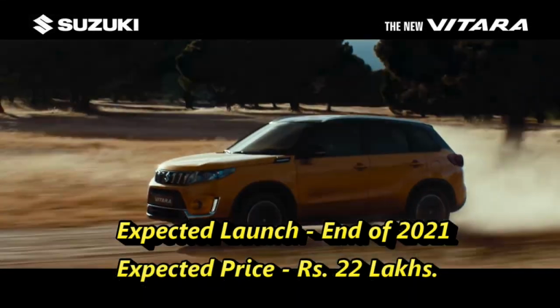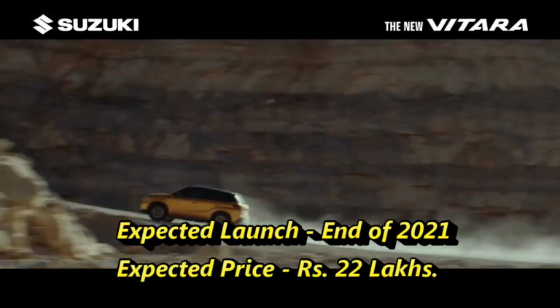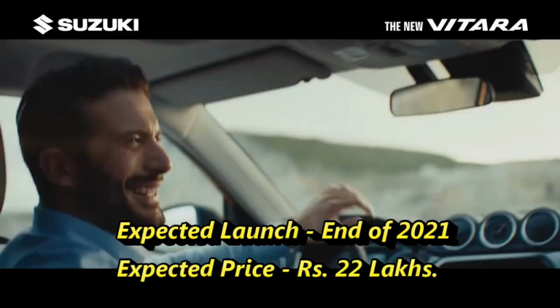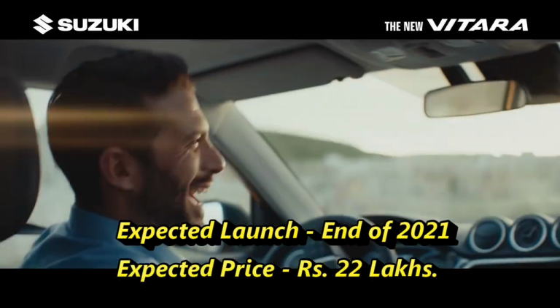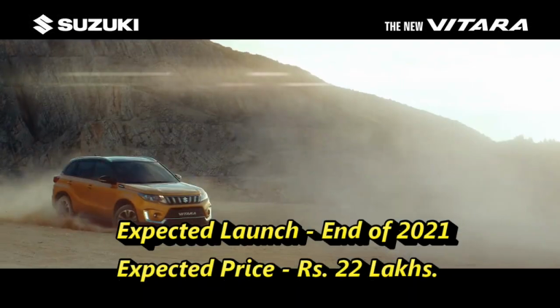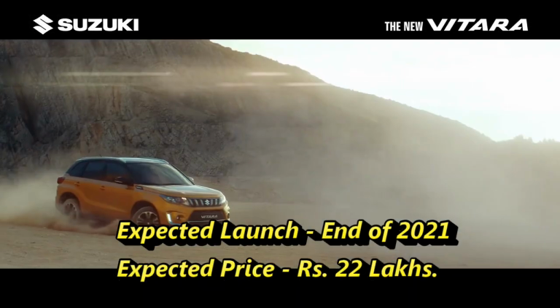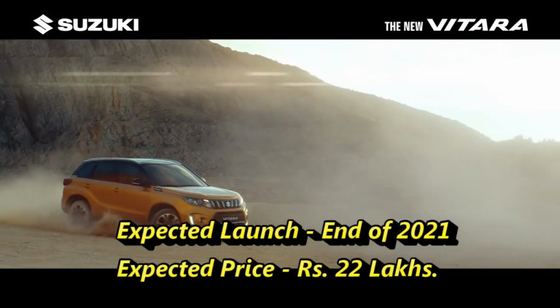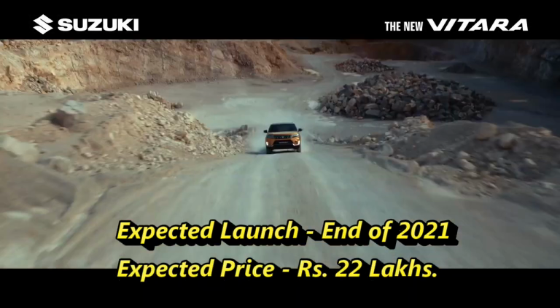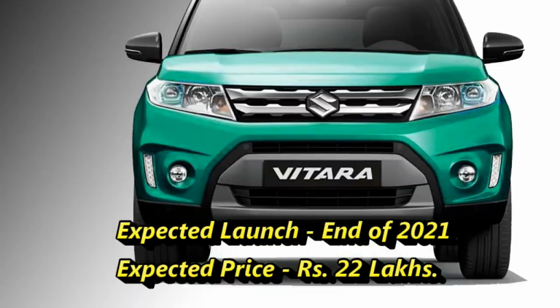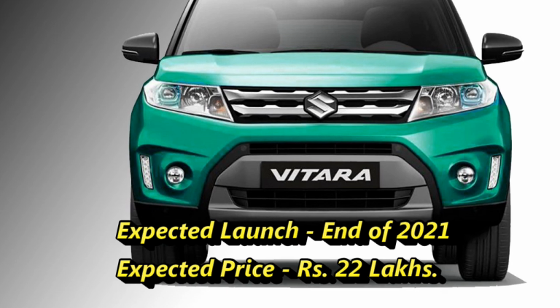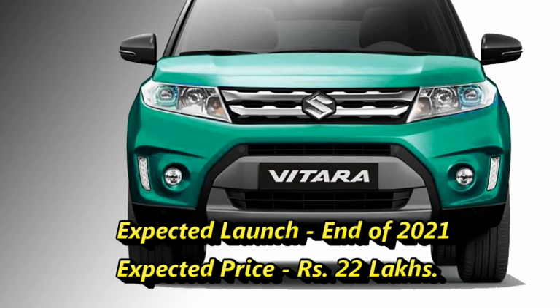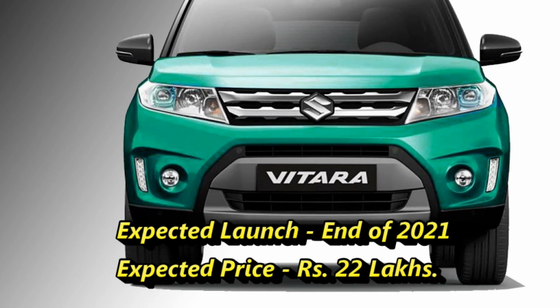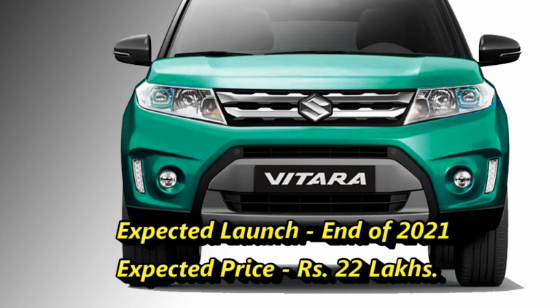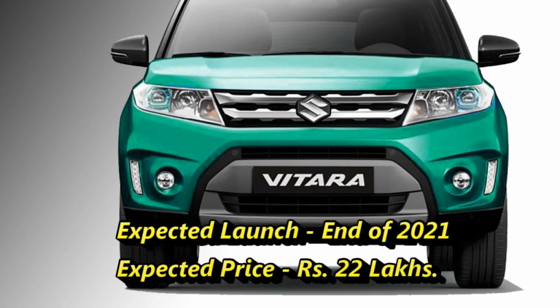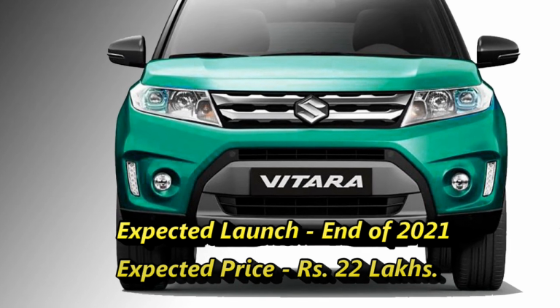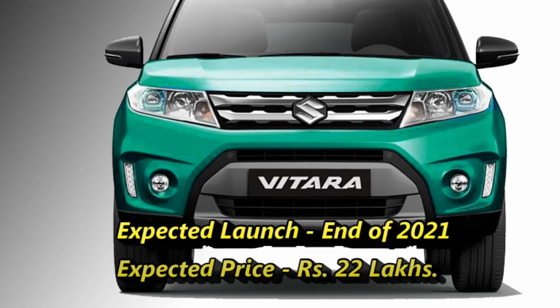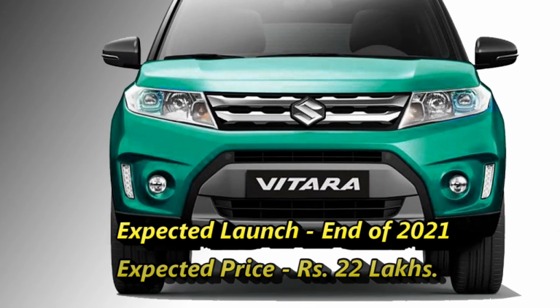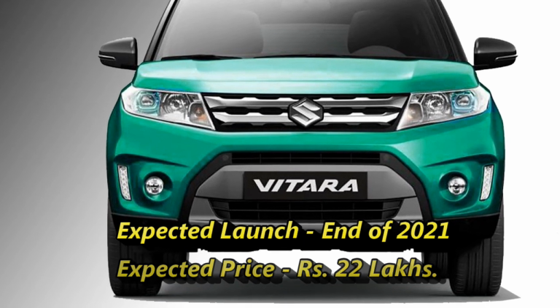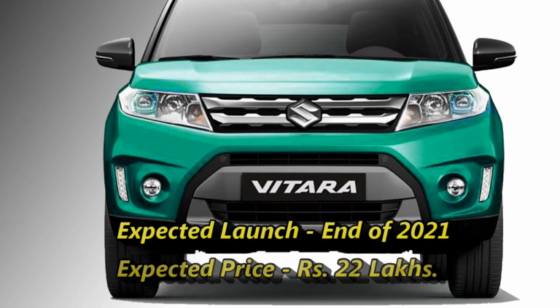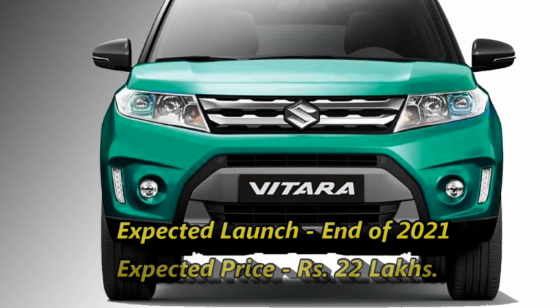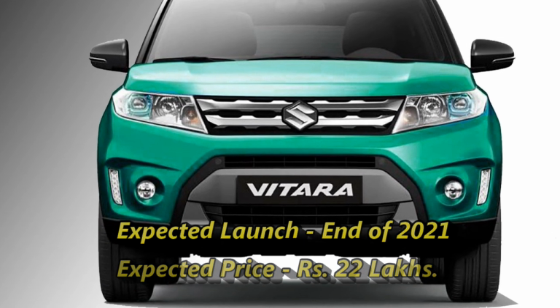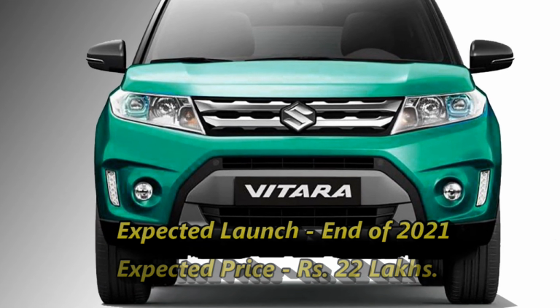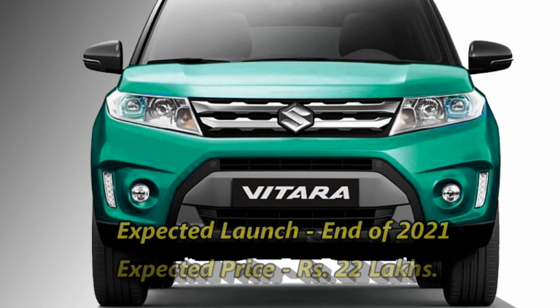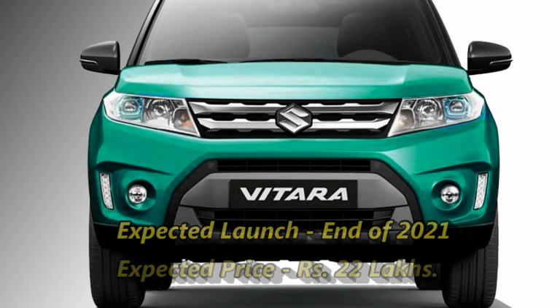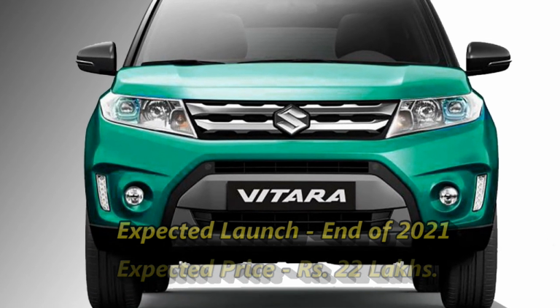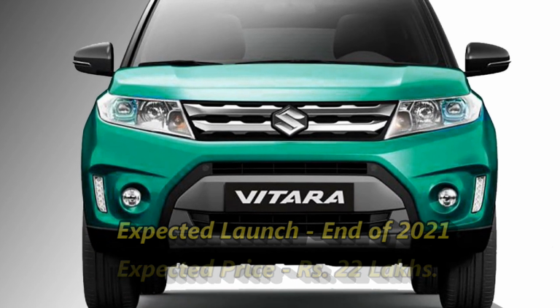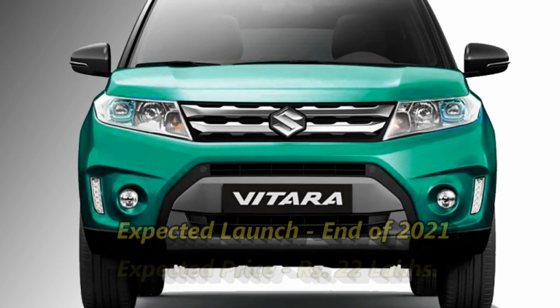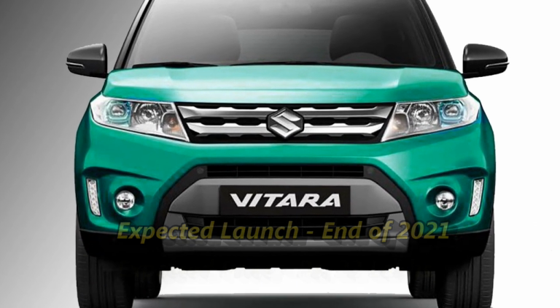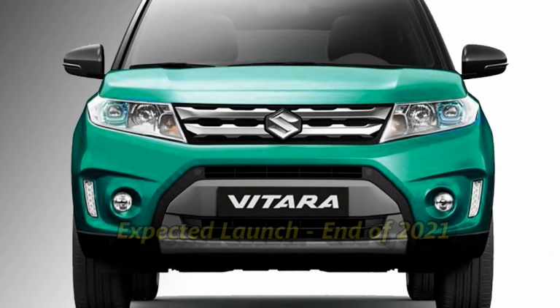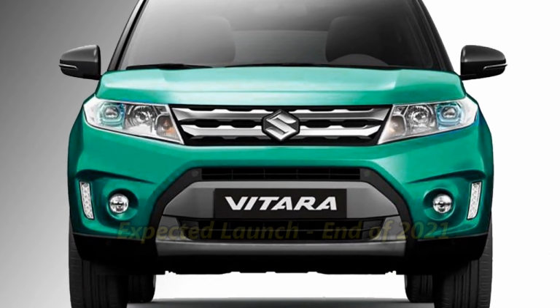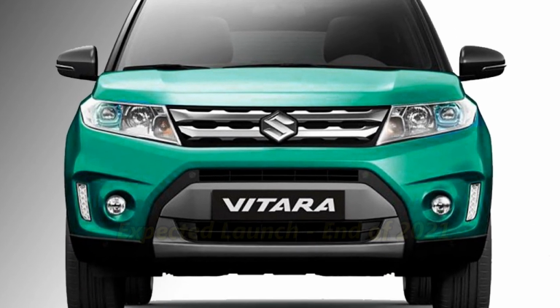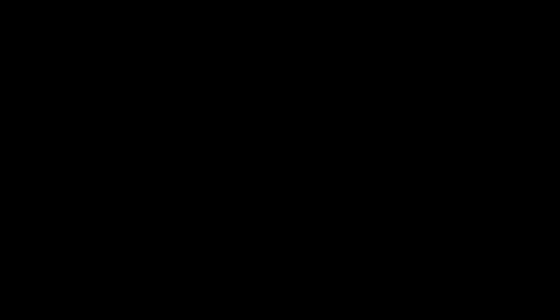According to Suzuki, the SUV will come to the market at the end of 2021 at an expected price.